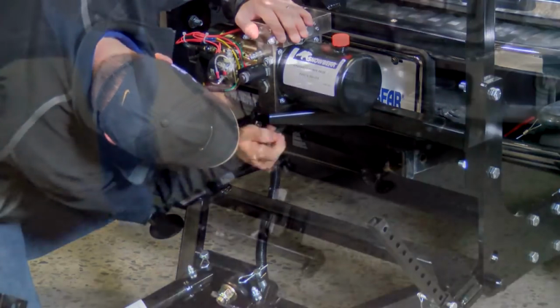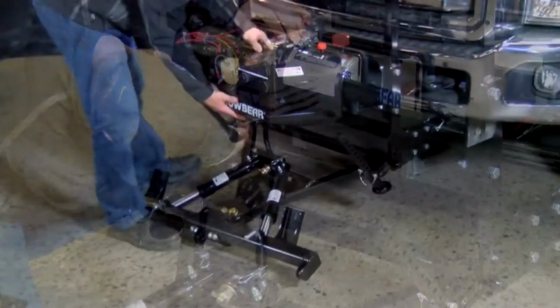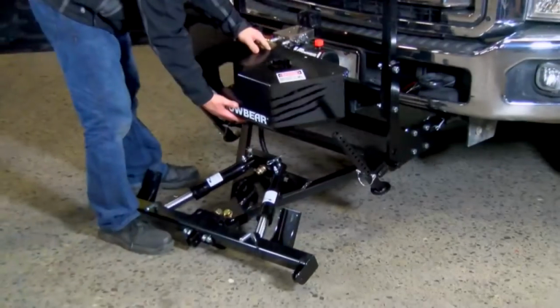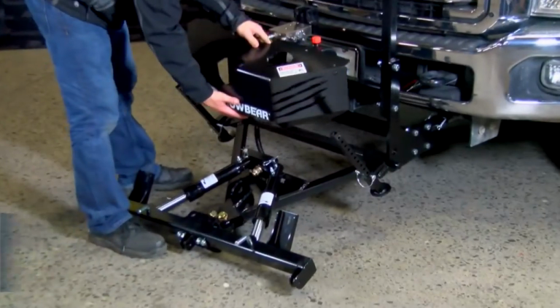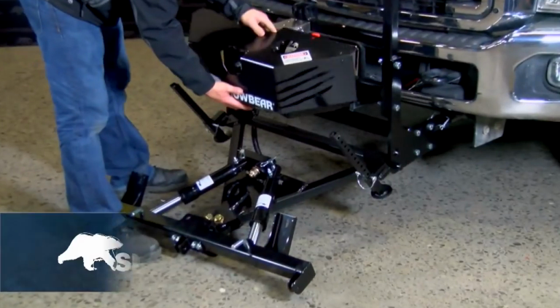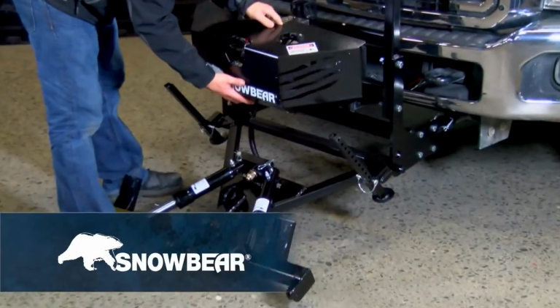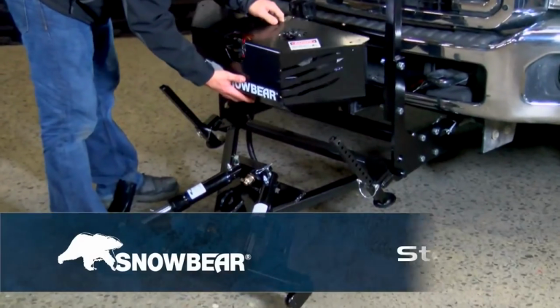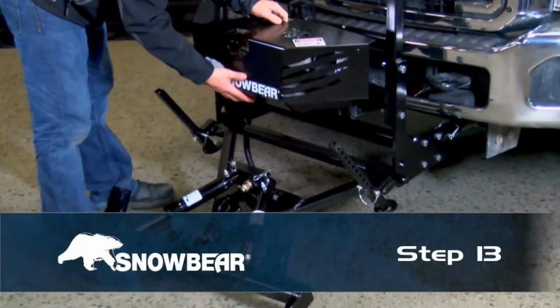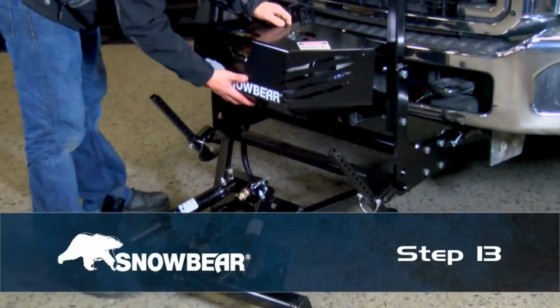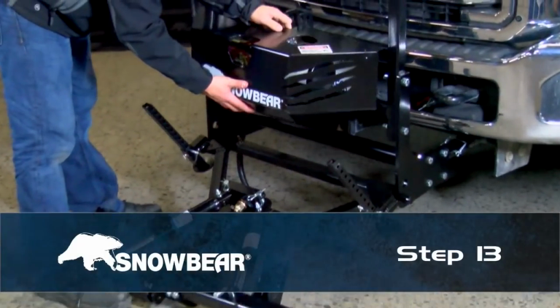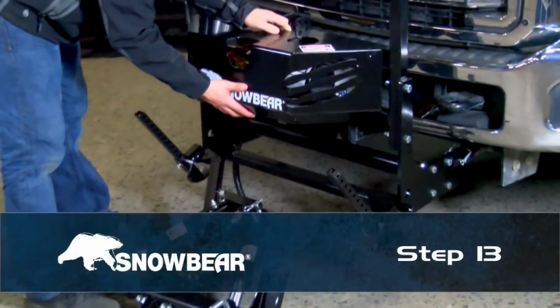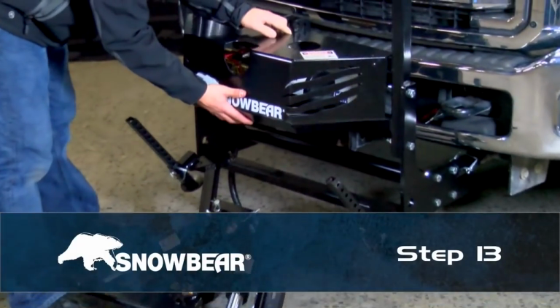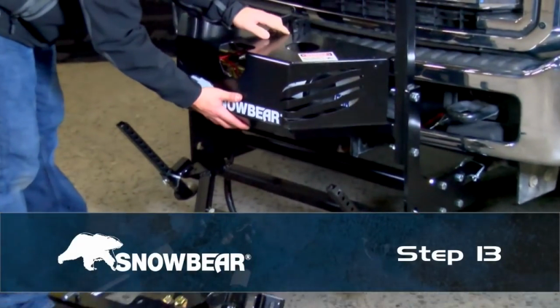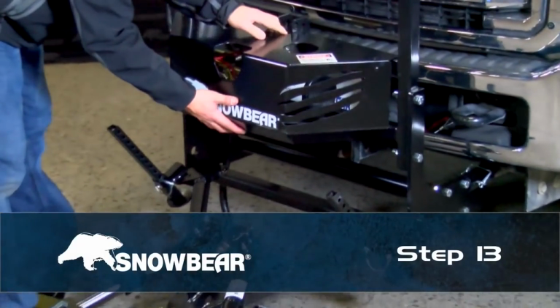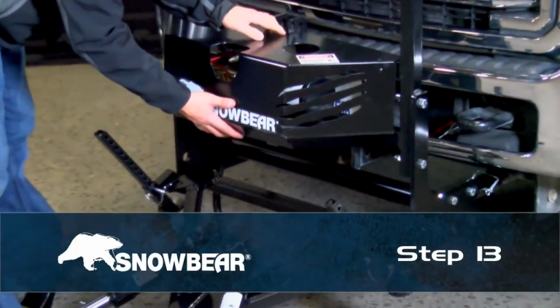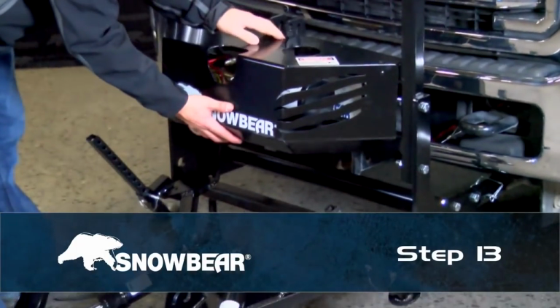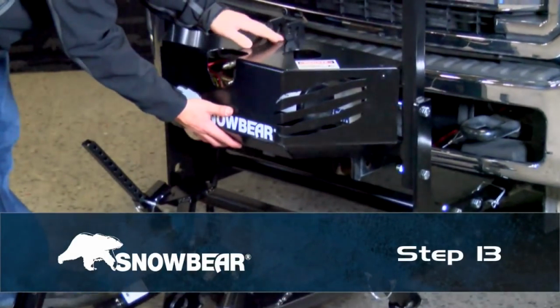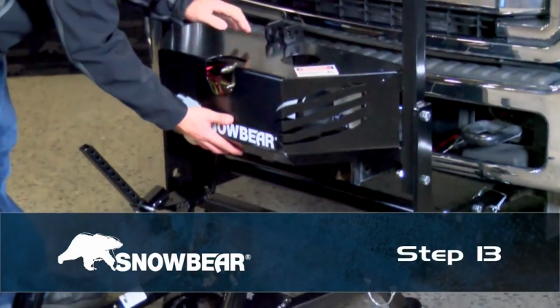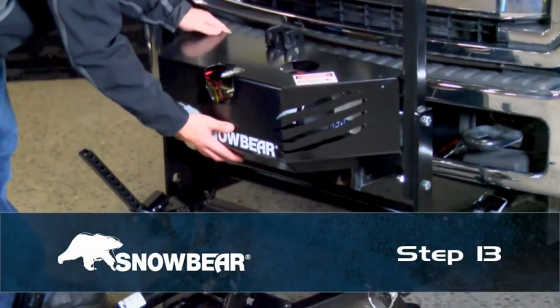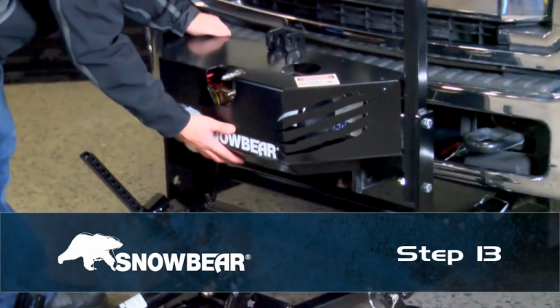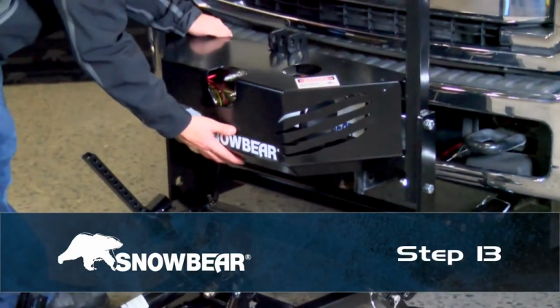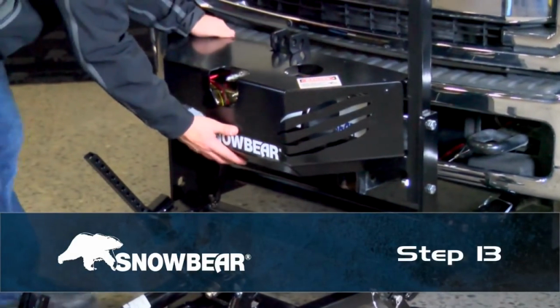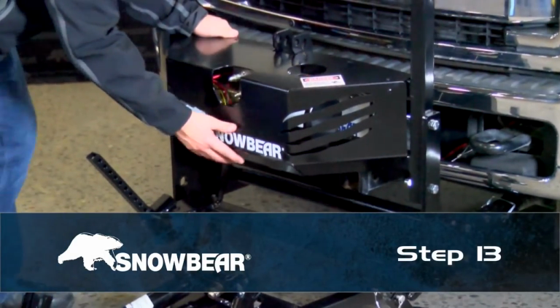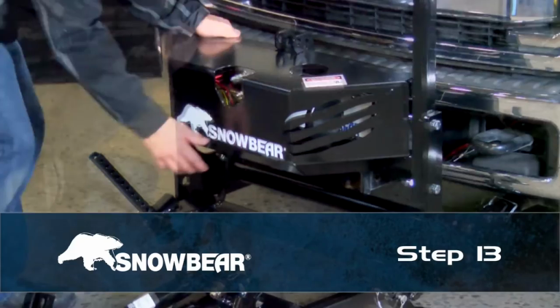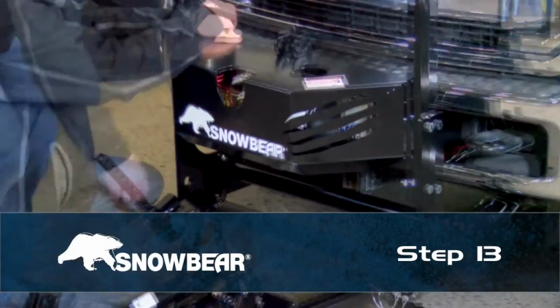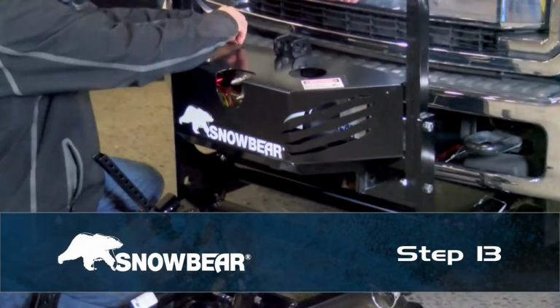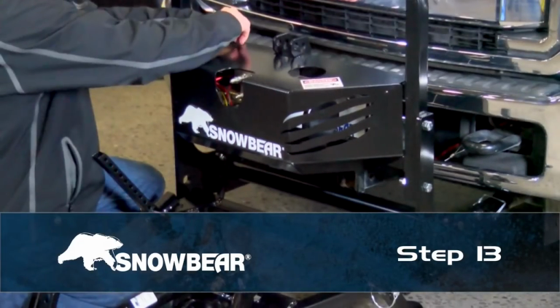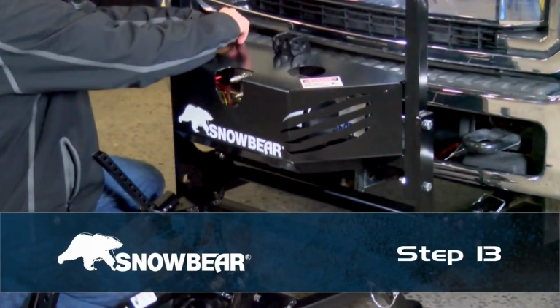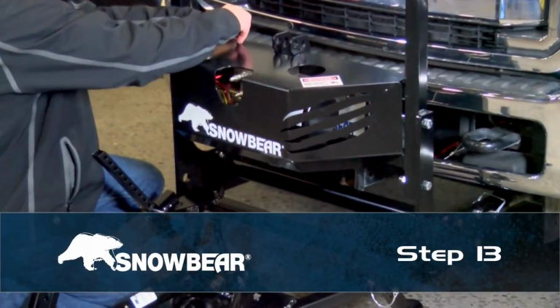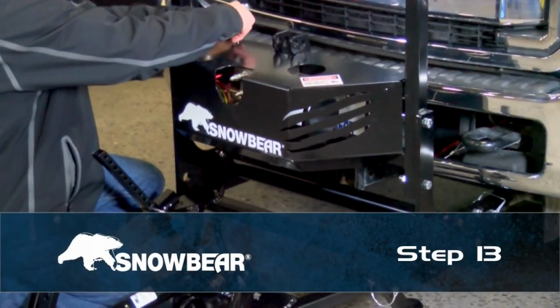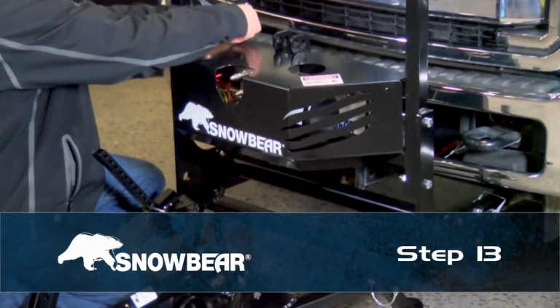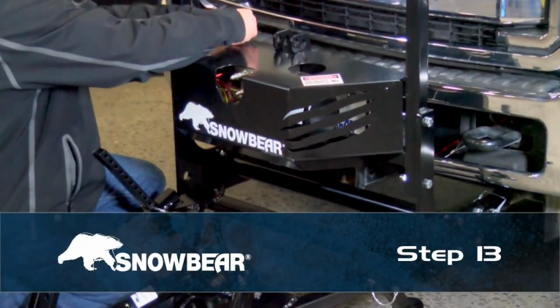Step 13. Install the power pack cover using quarter-inch wing screws.